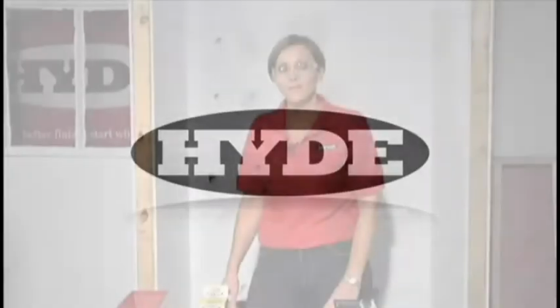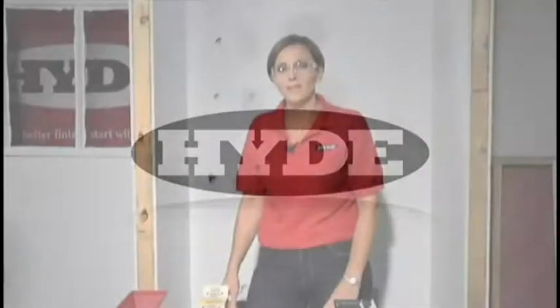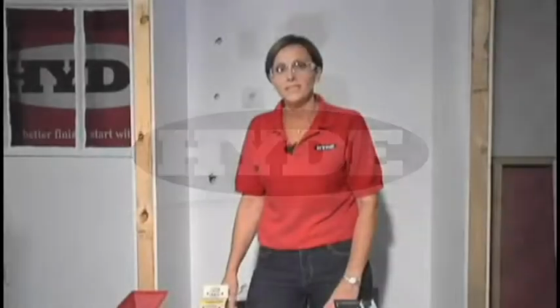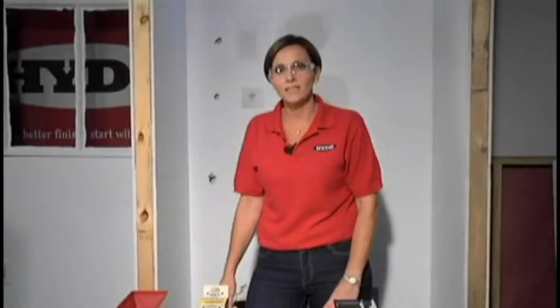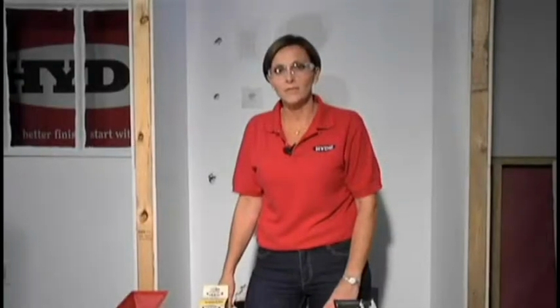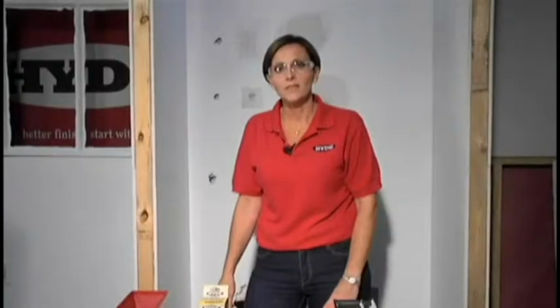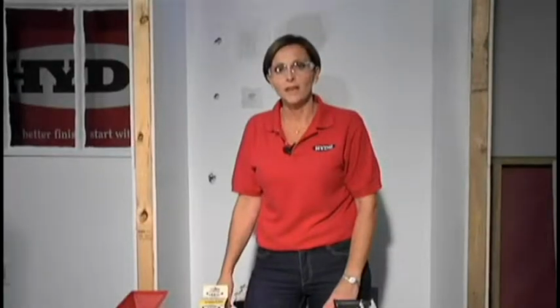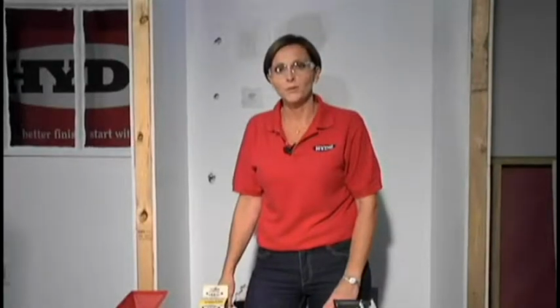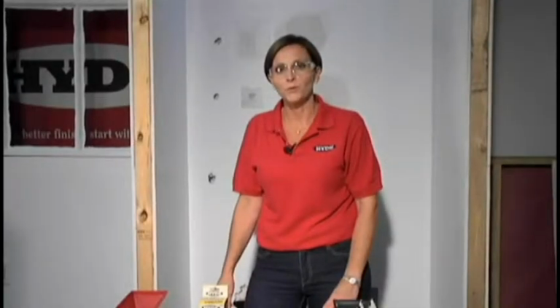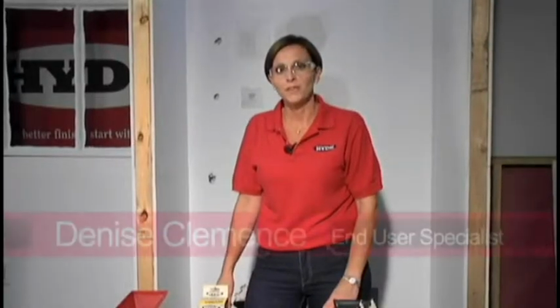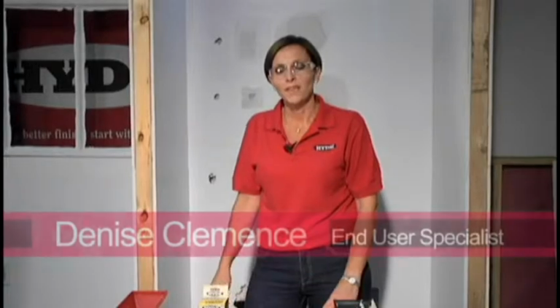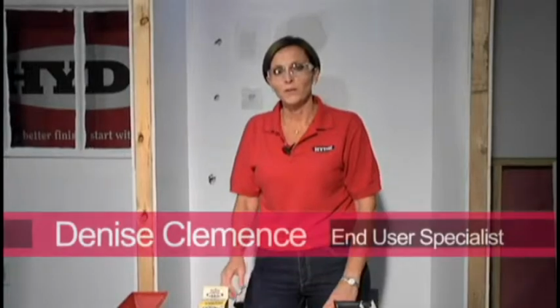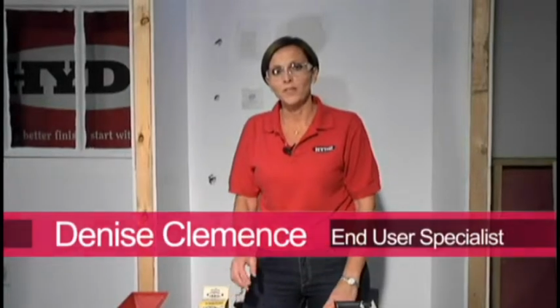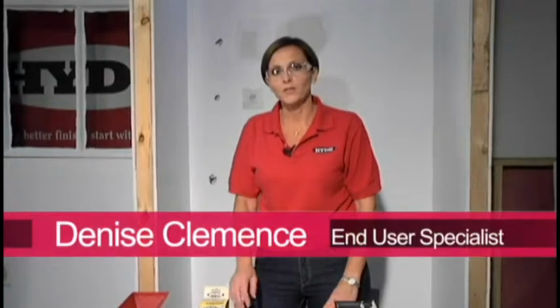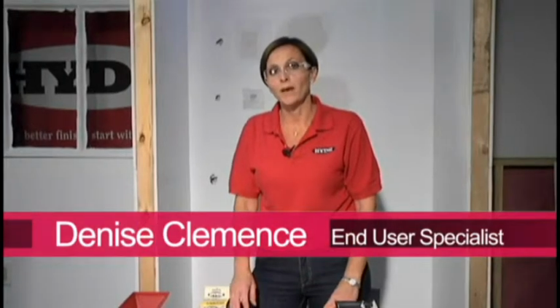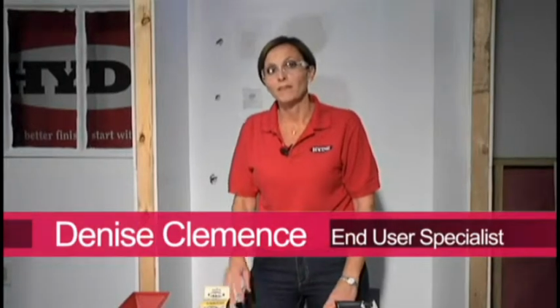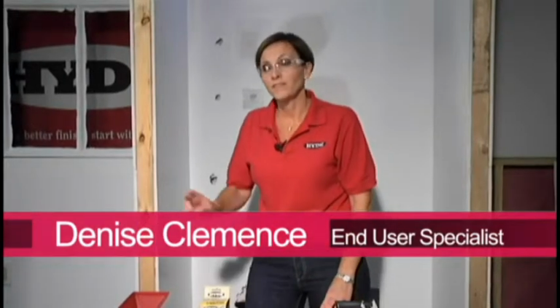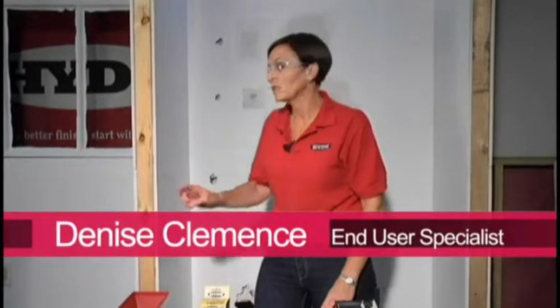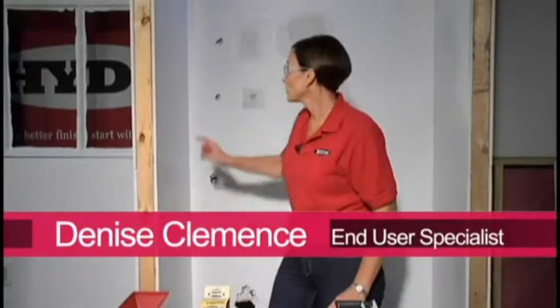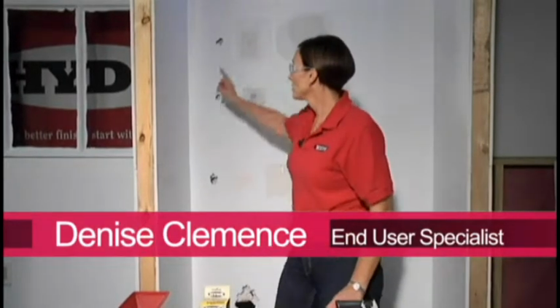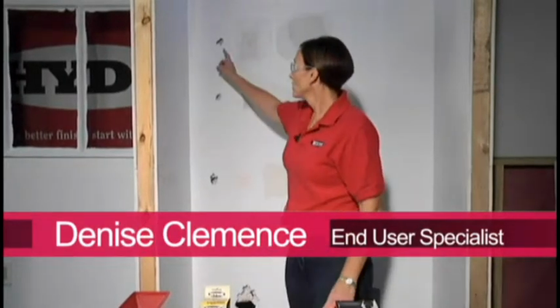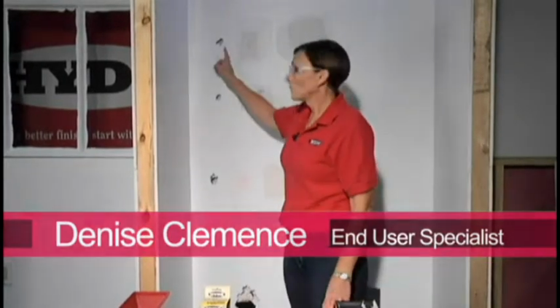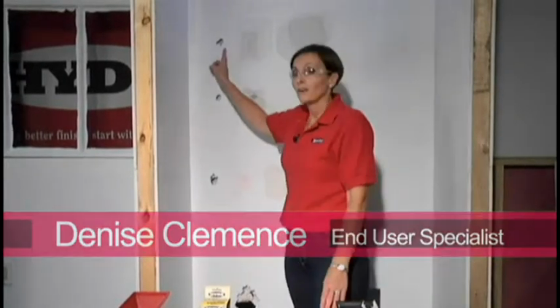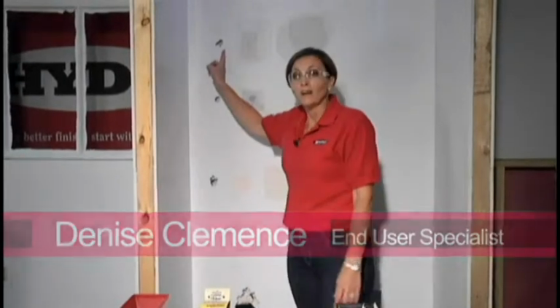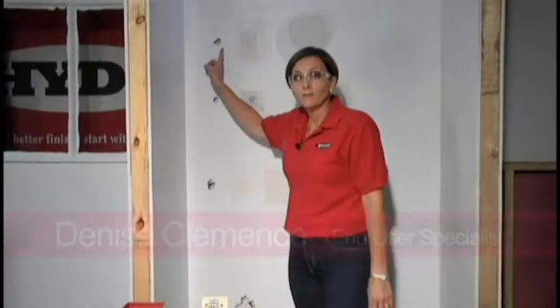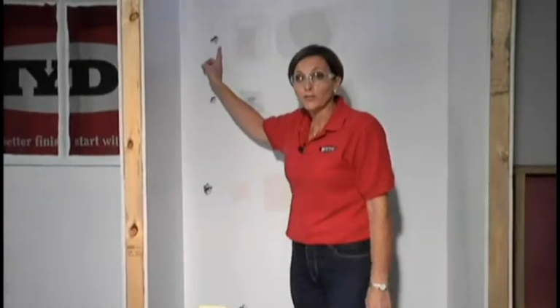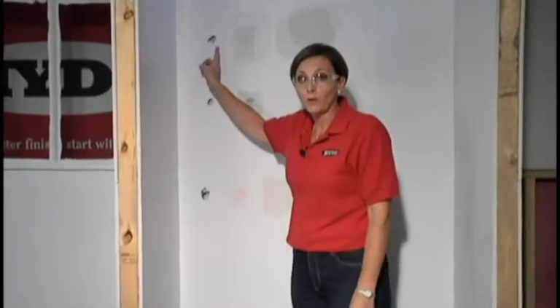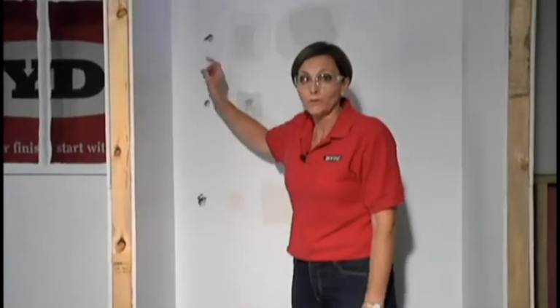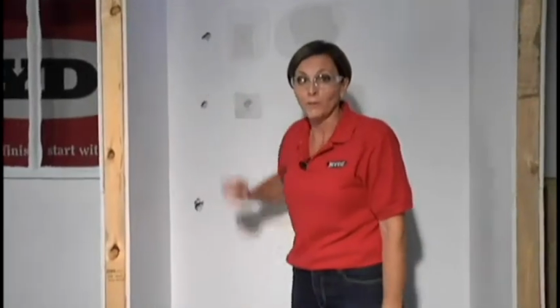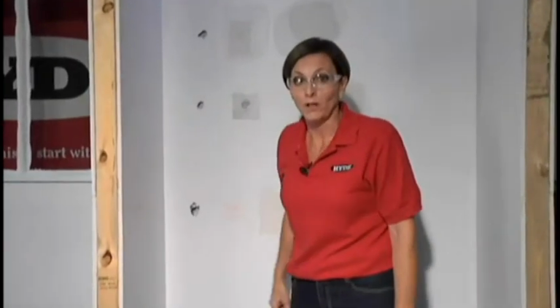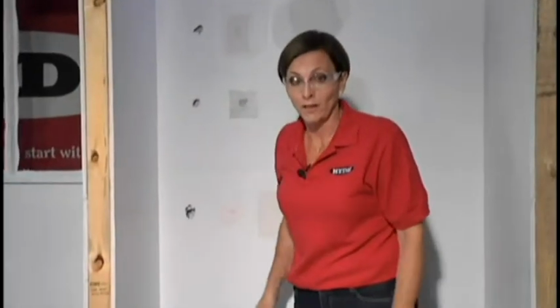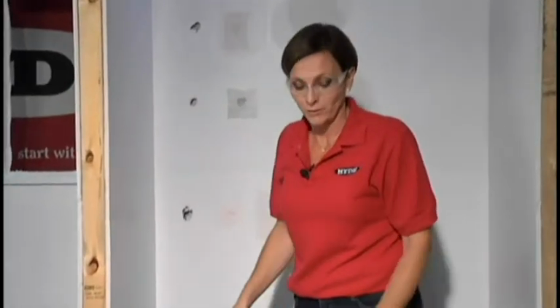Hi, Denise Clements, Hide Tools, and we're going to talk to you about fixing those unfortunate holes that we all encounter.